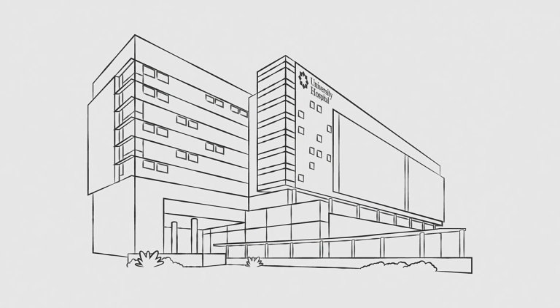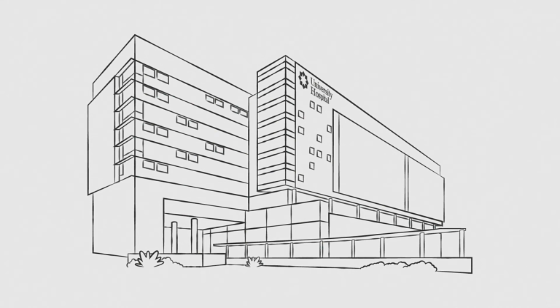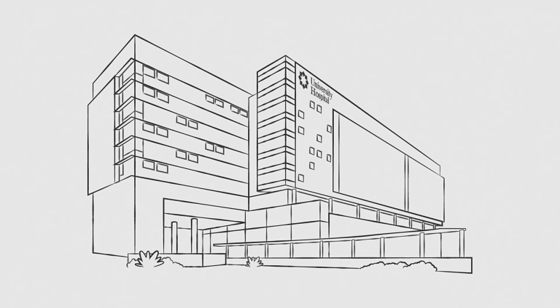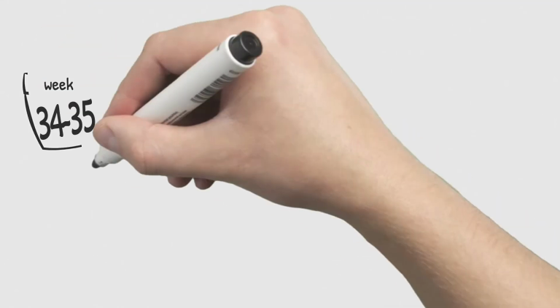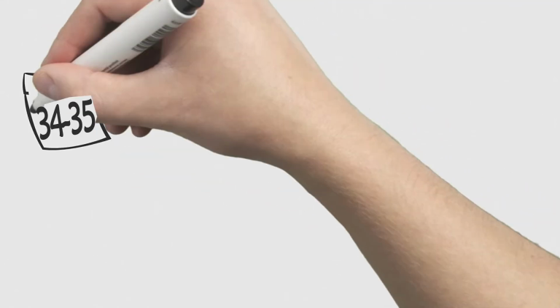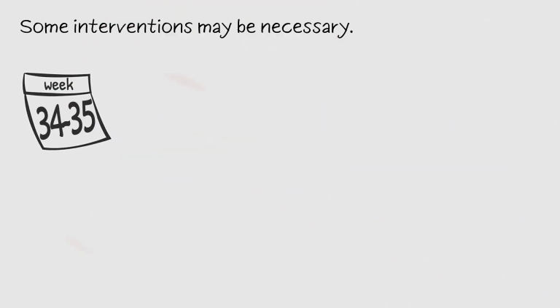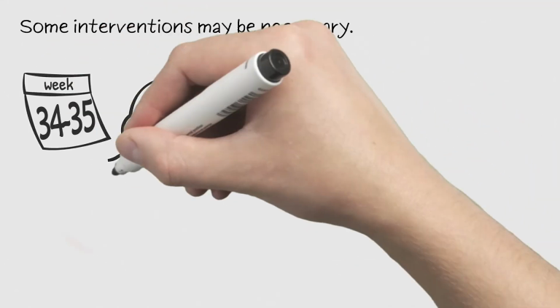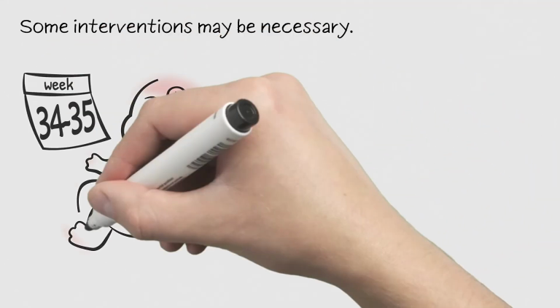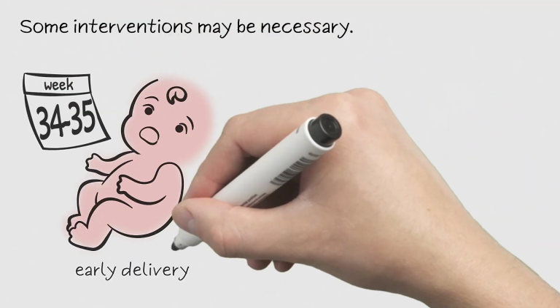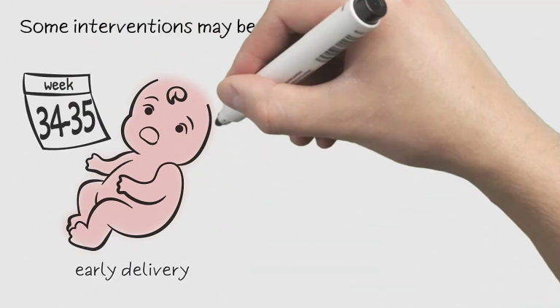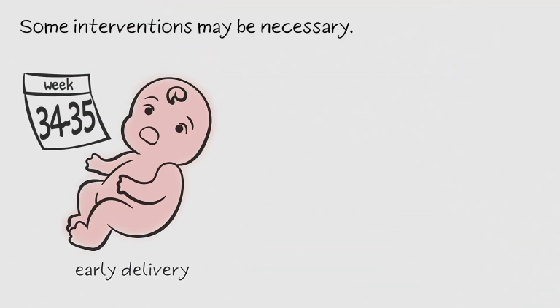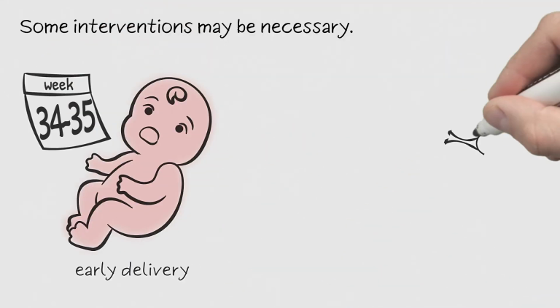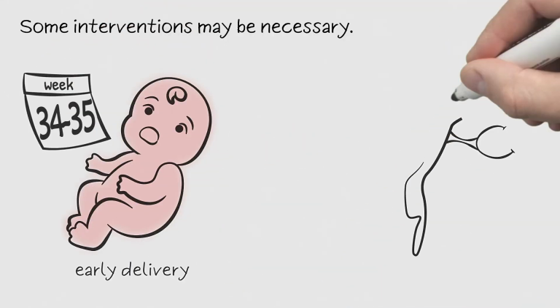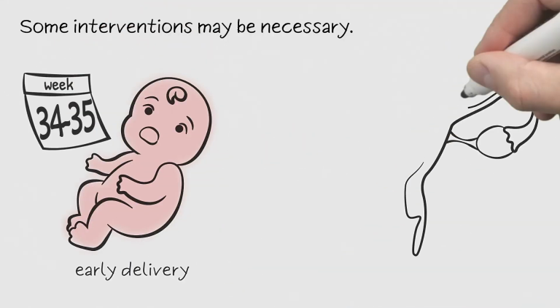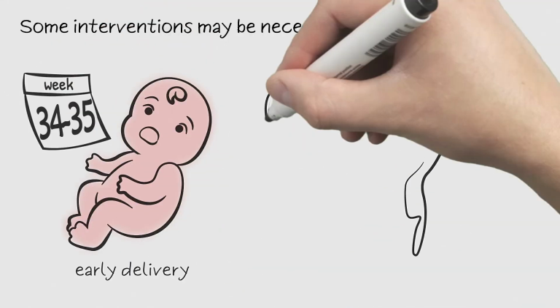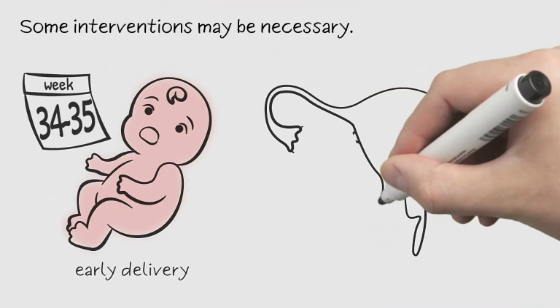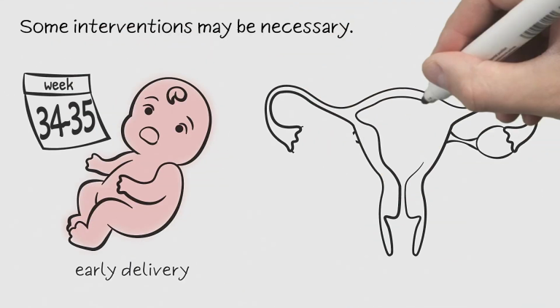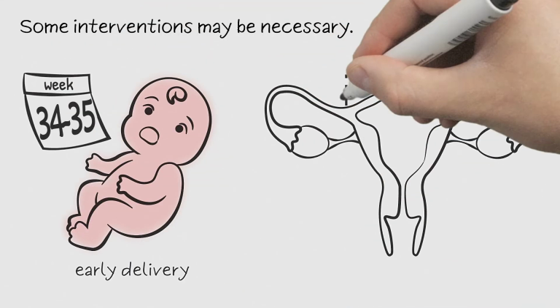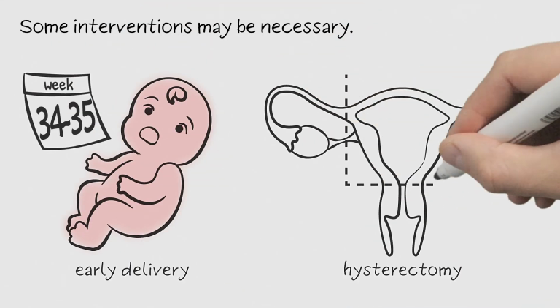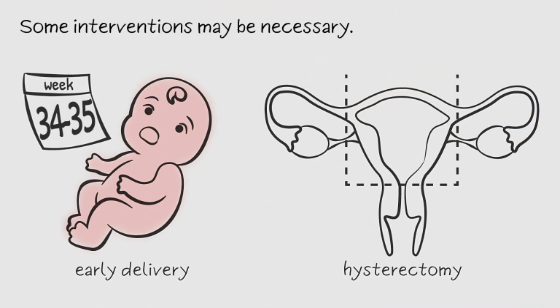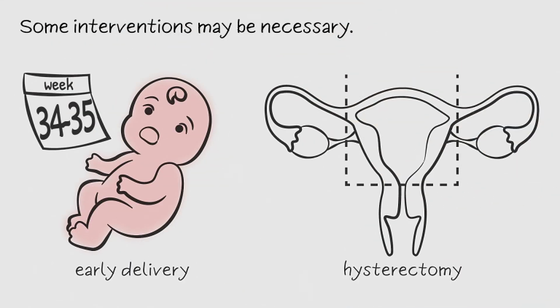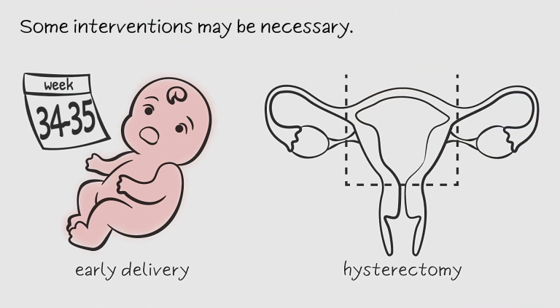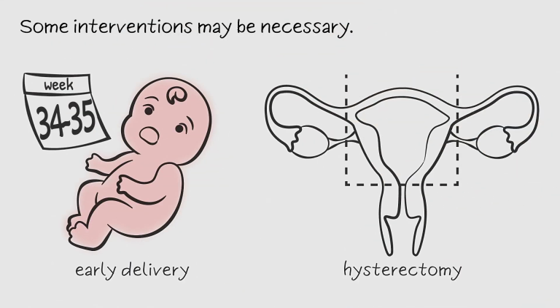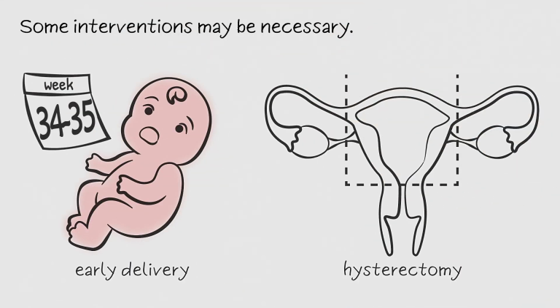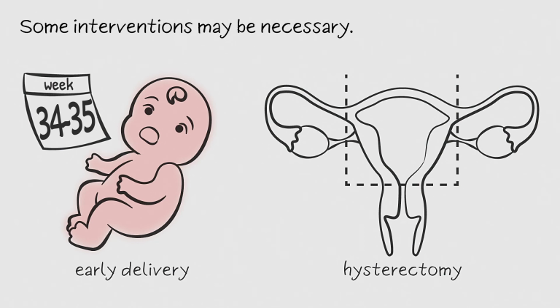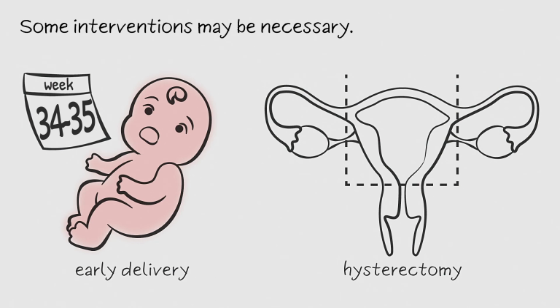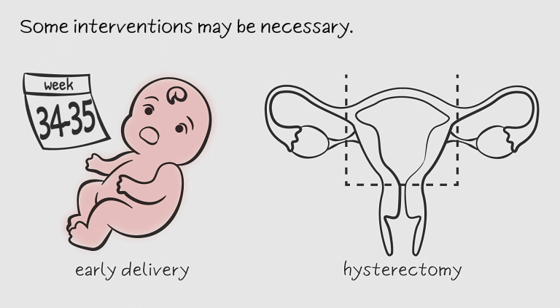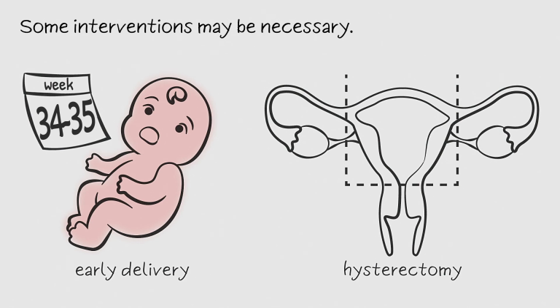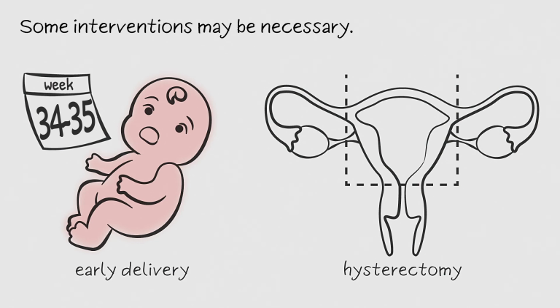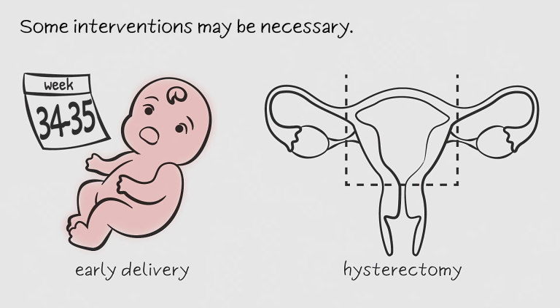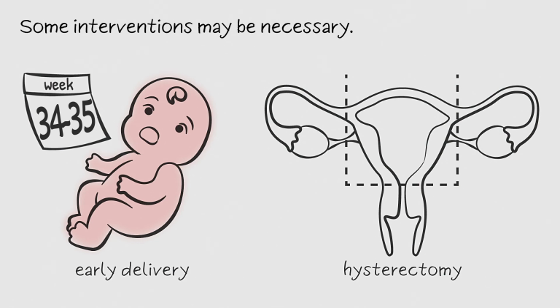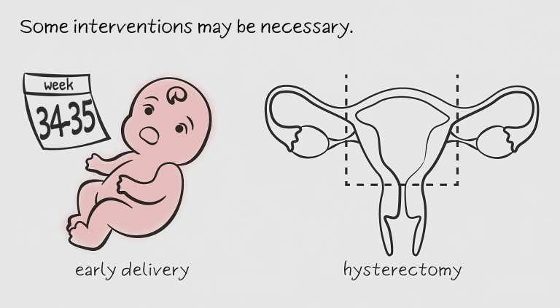In some cases, early delivery or hysterectomy are necessary to reduce complications.